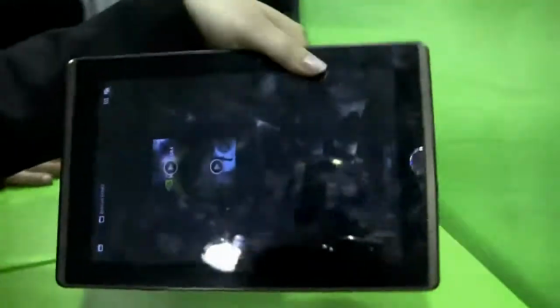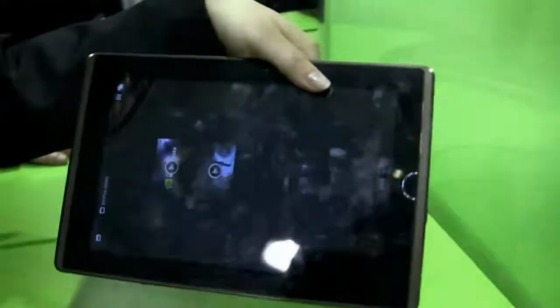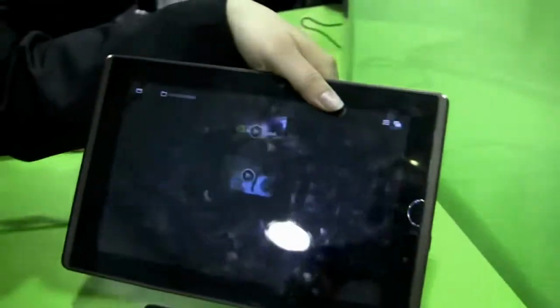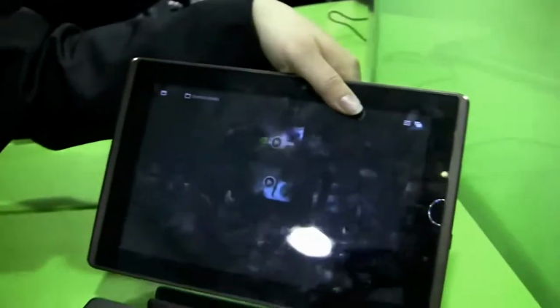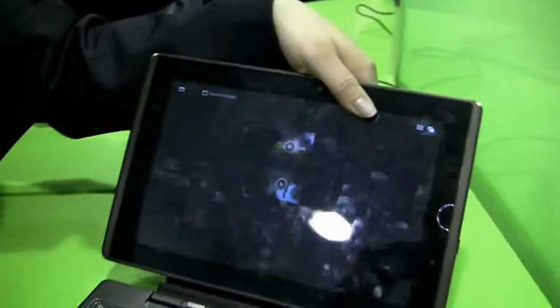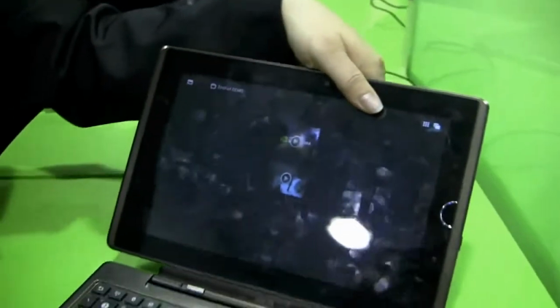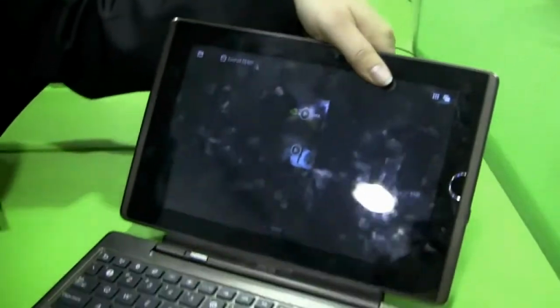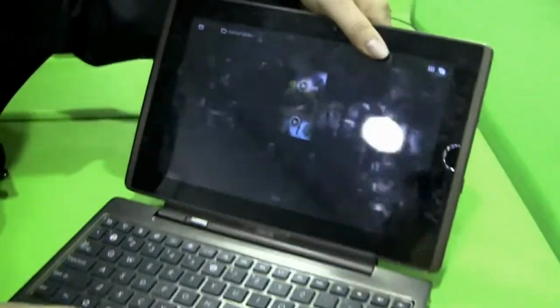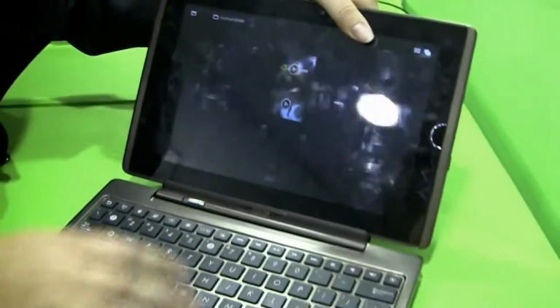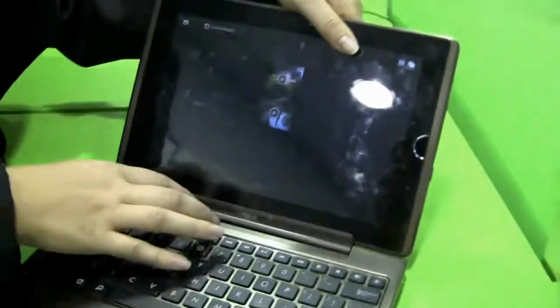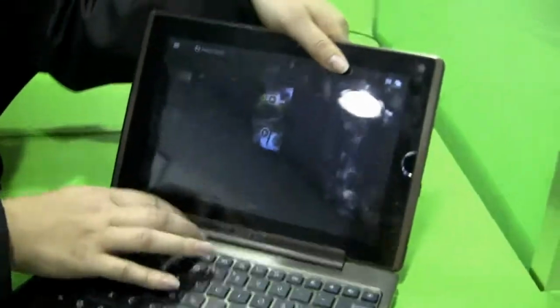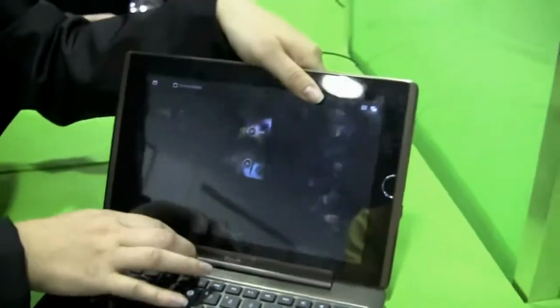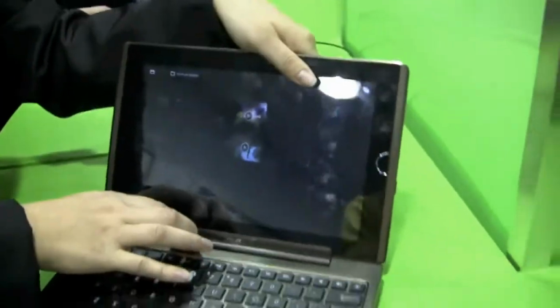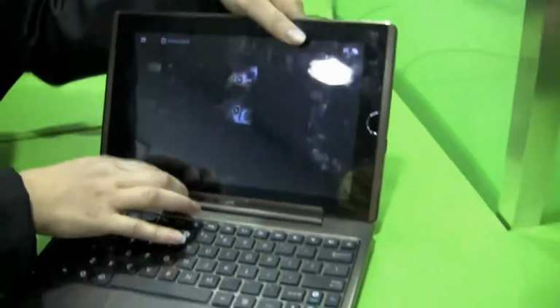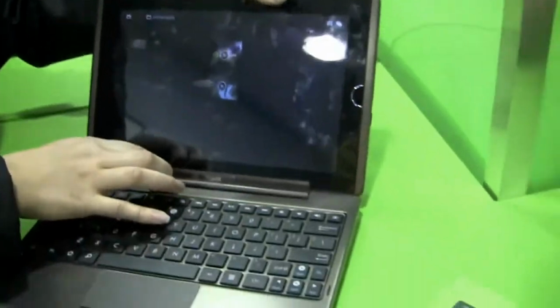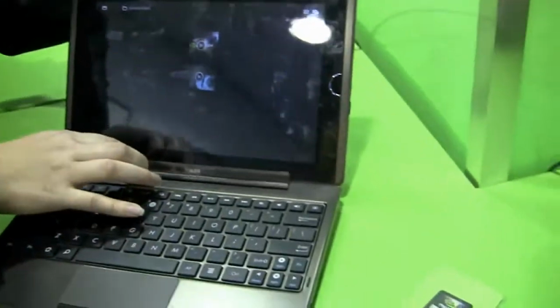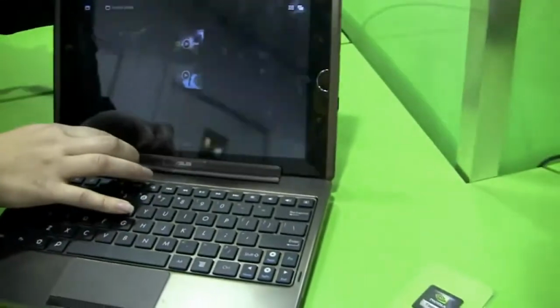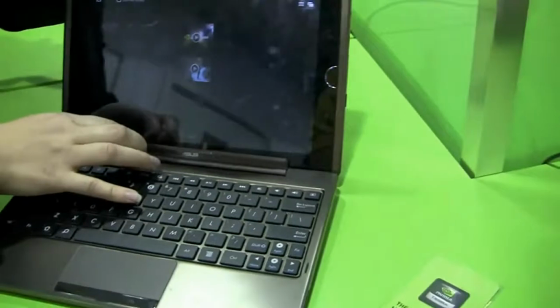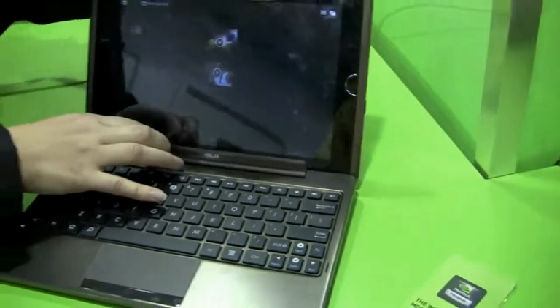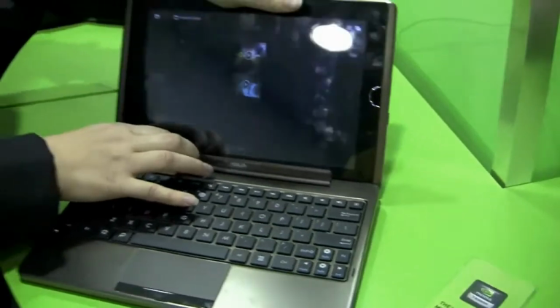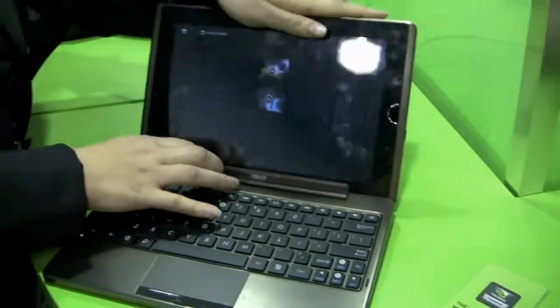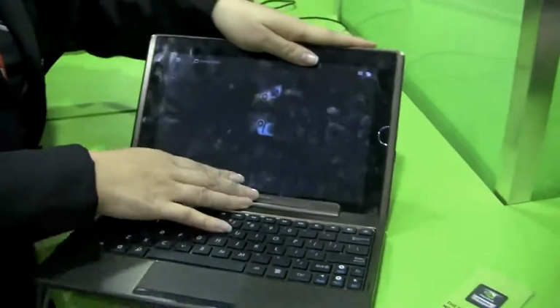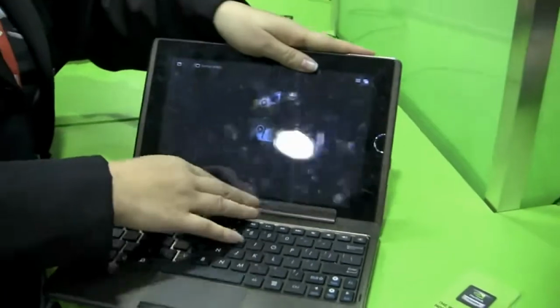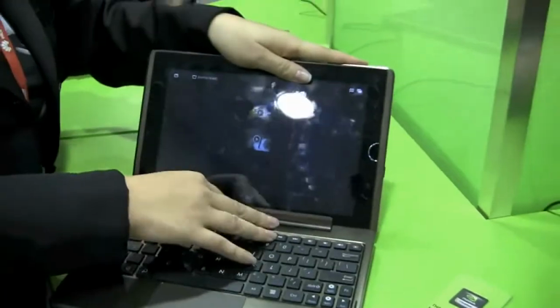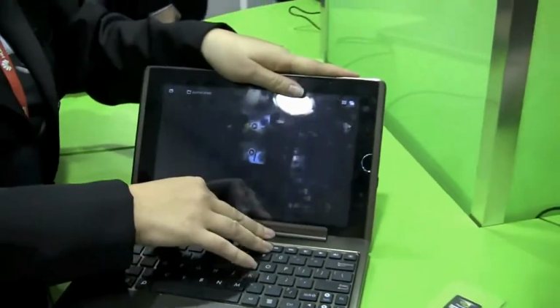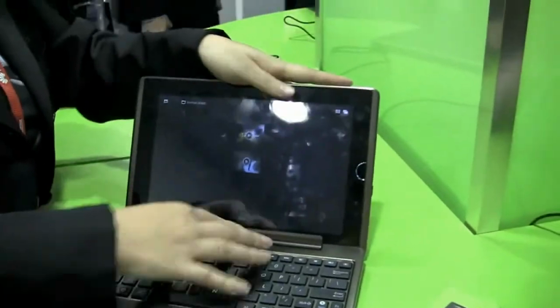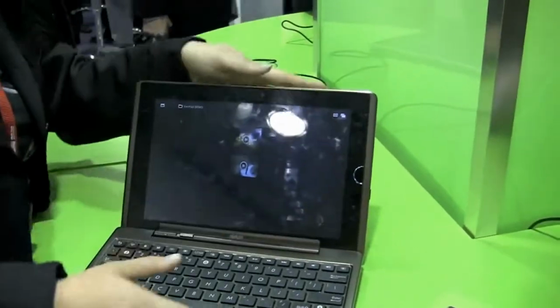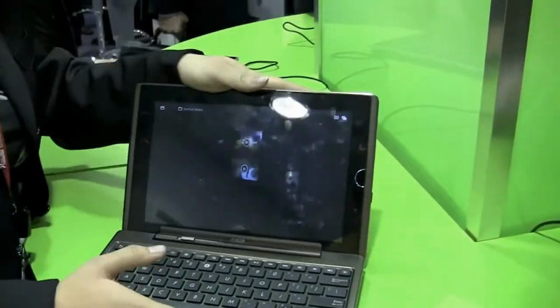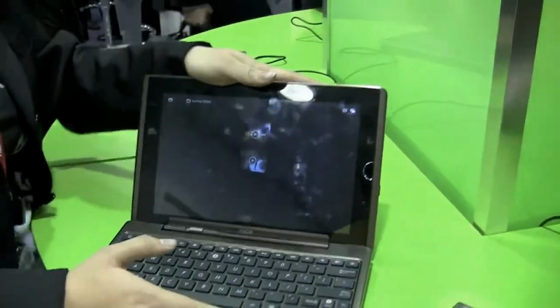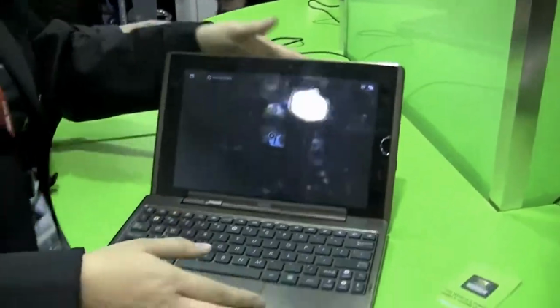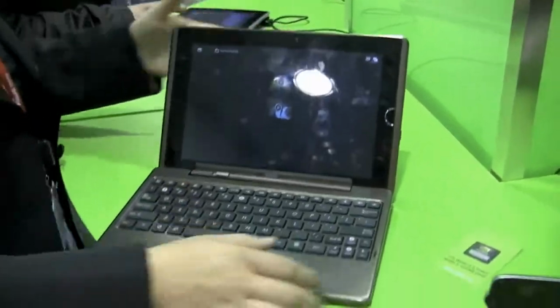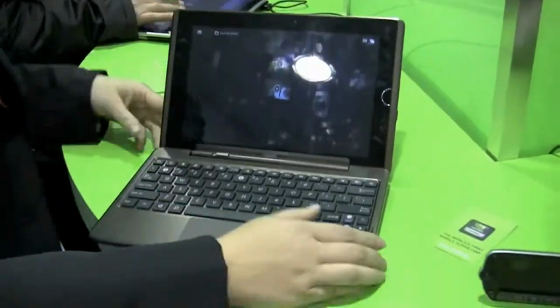When you put it back into the dock, I actually had to figure out — if you pull this back and put it in, or else it doesn't actually lock.